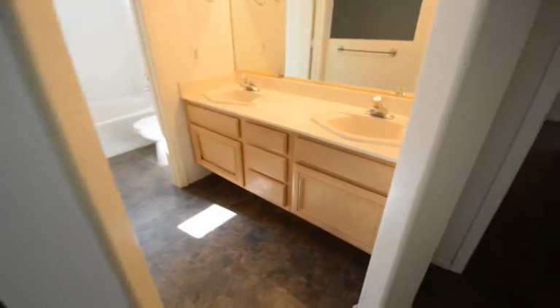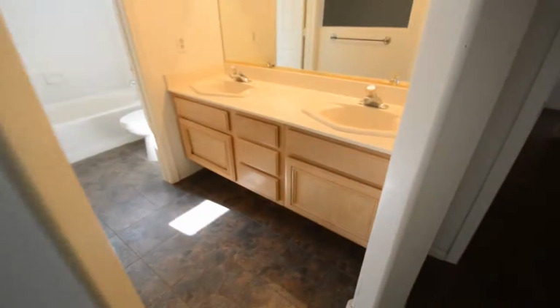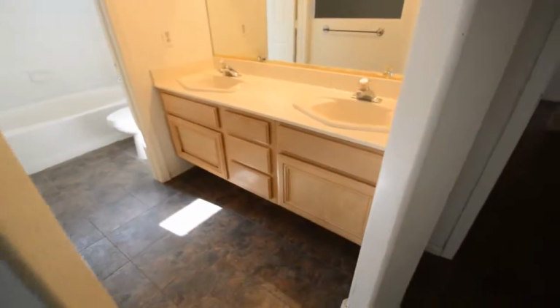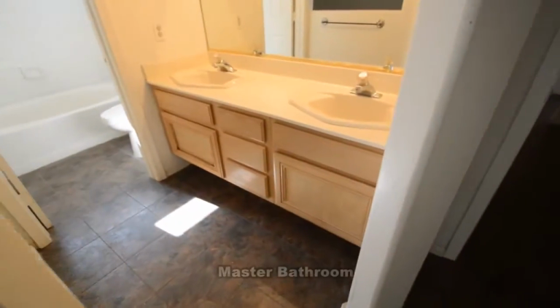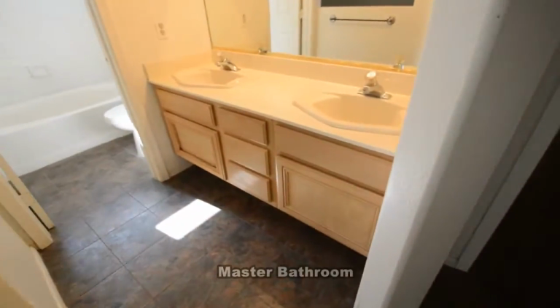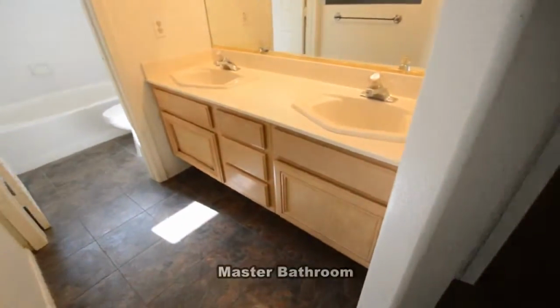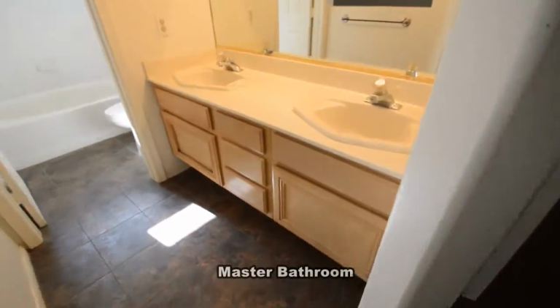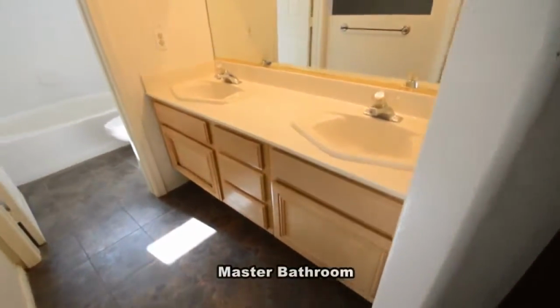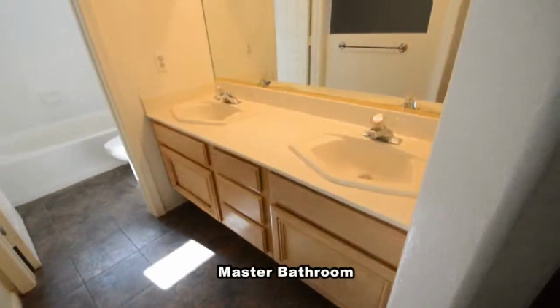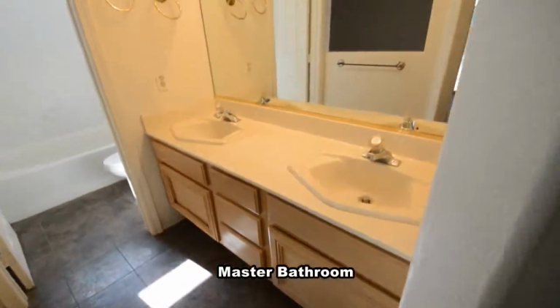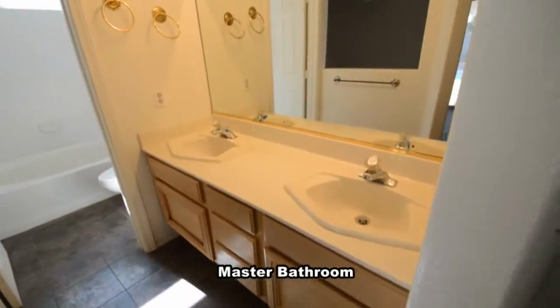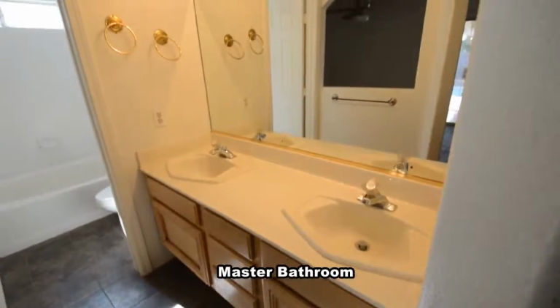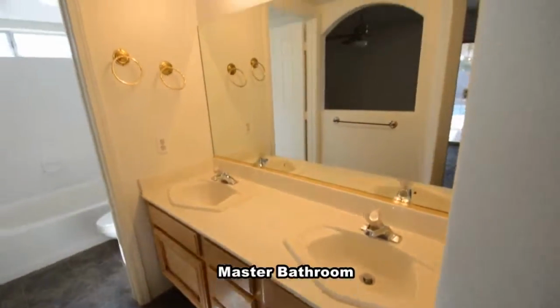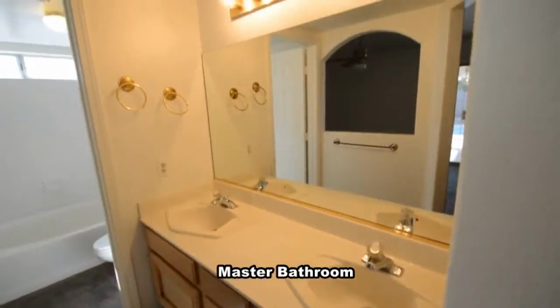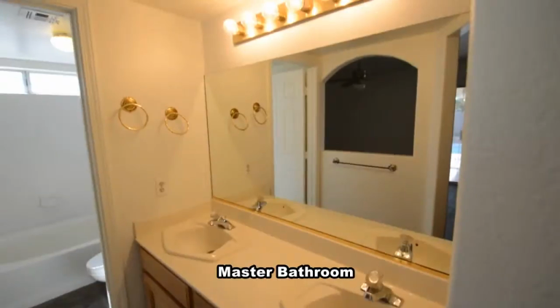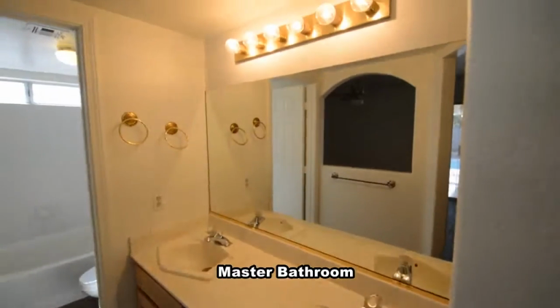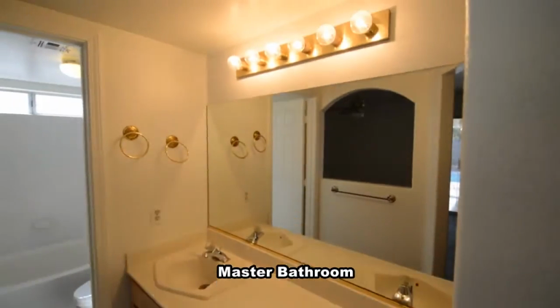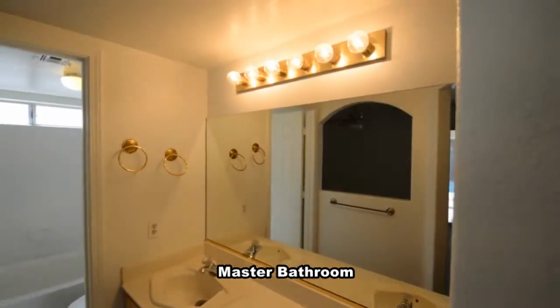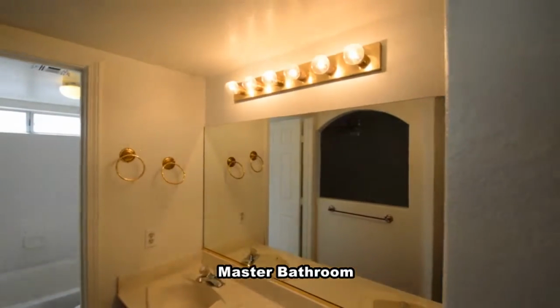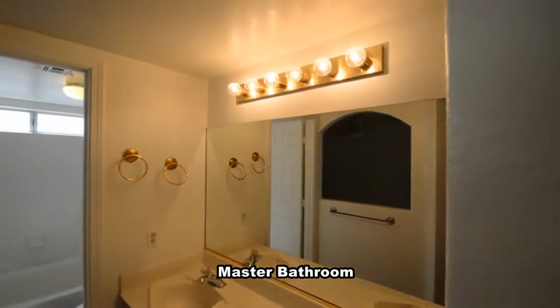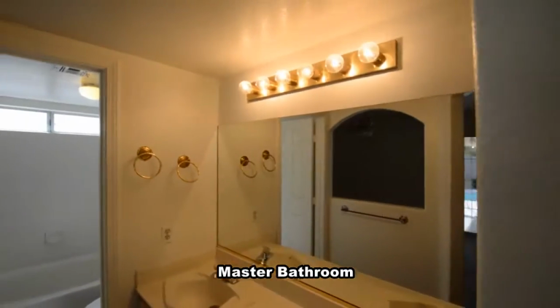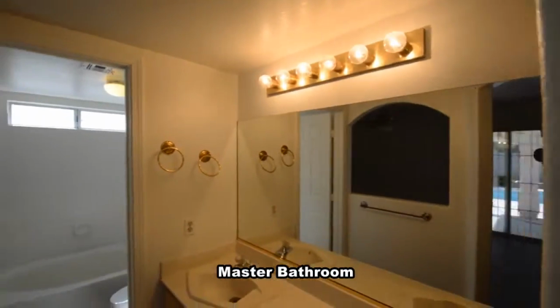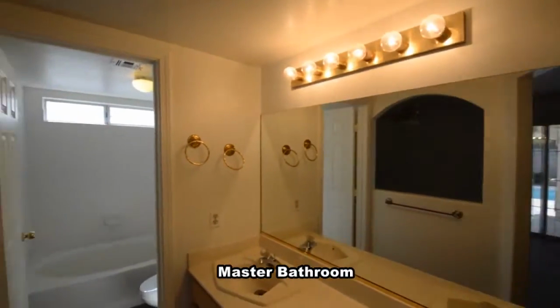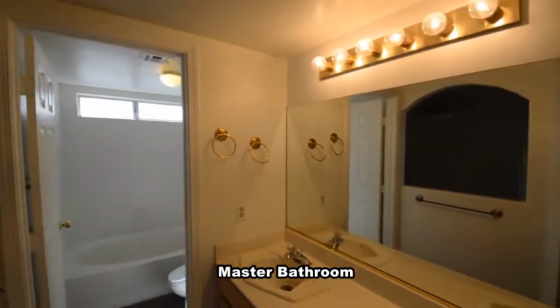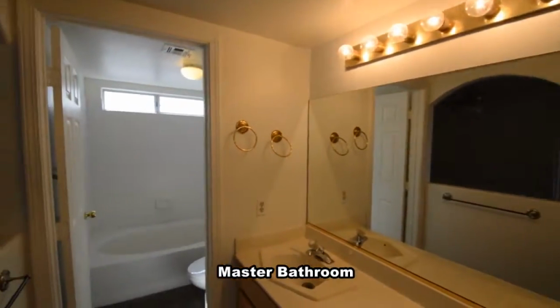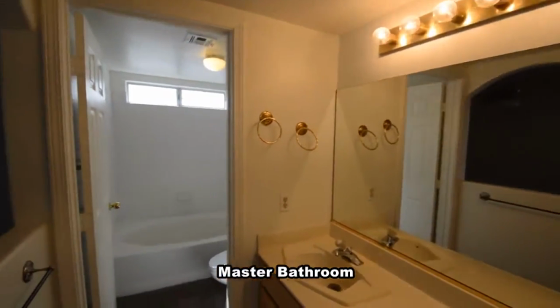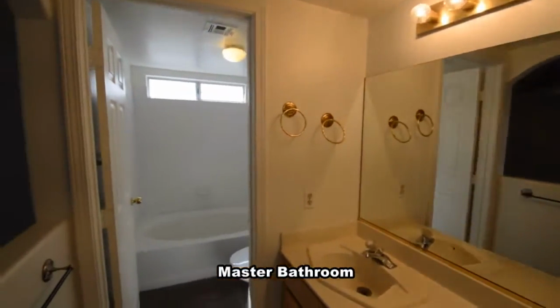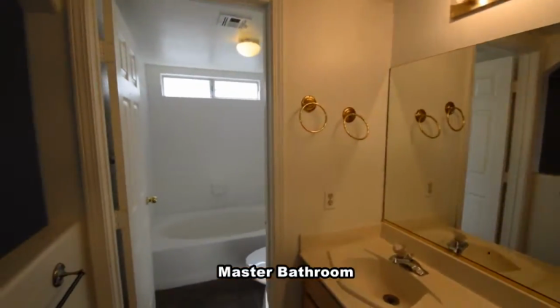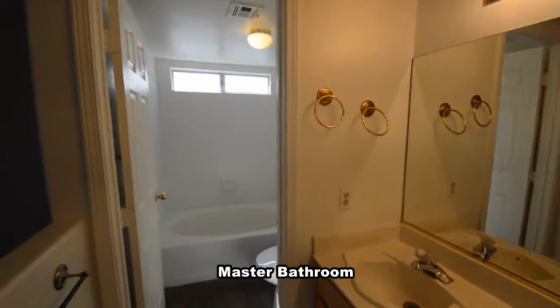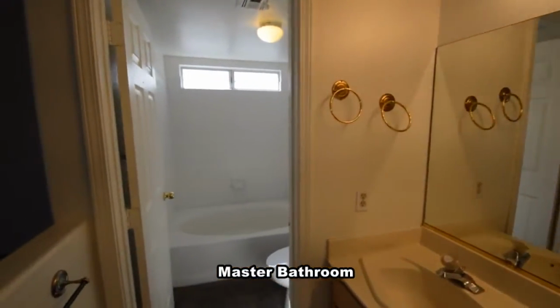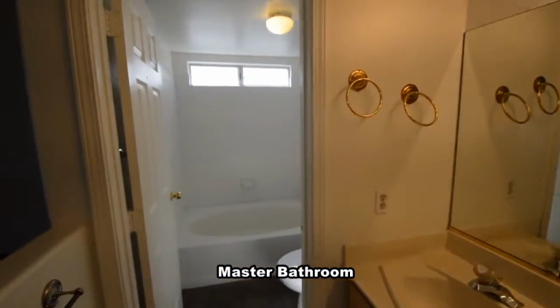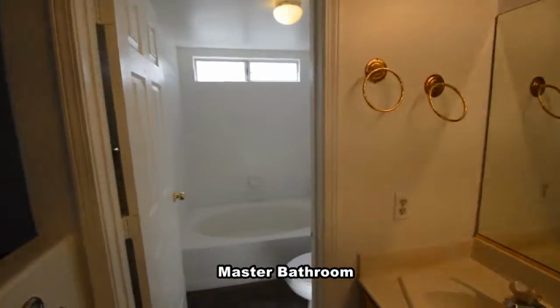The master bathroom has a double sink vanity and a water closet with a tub shower combo.